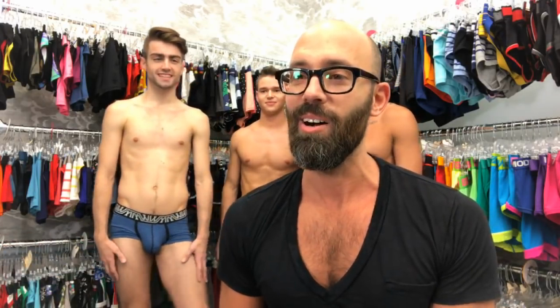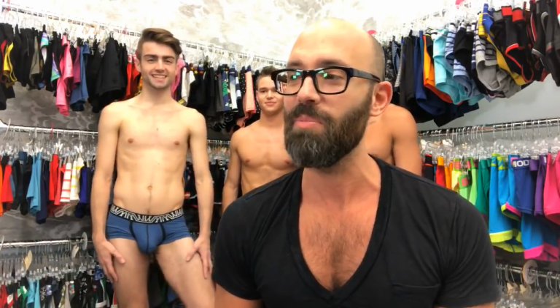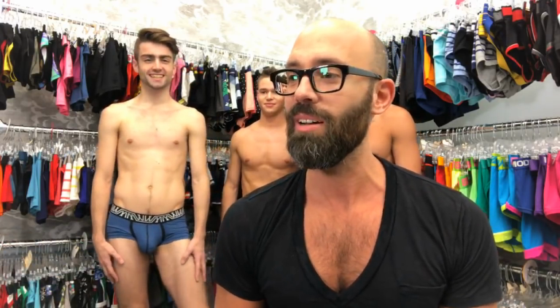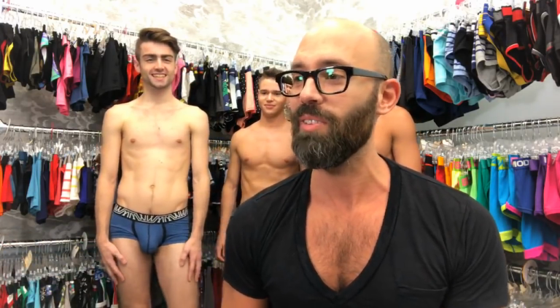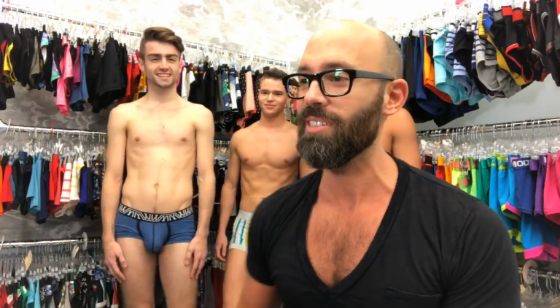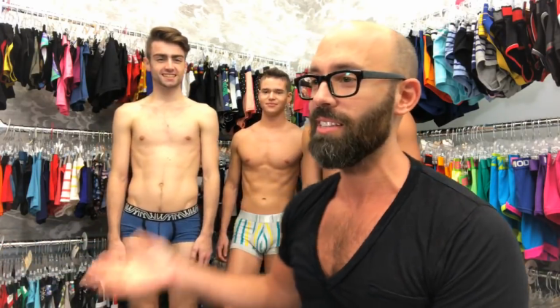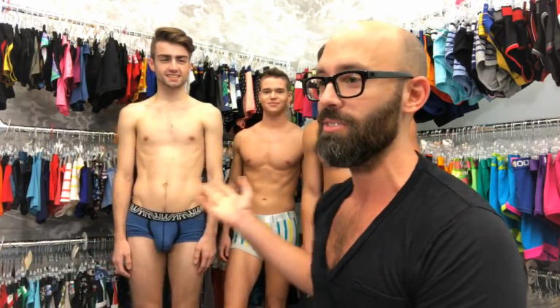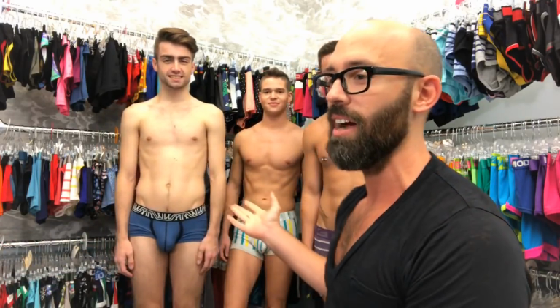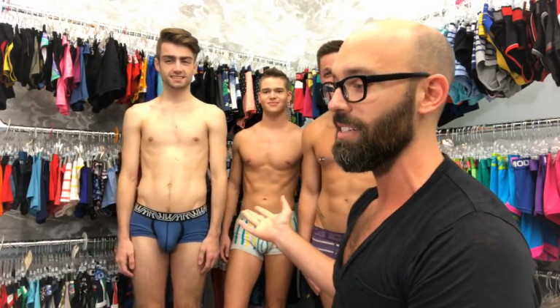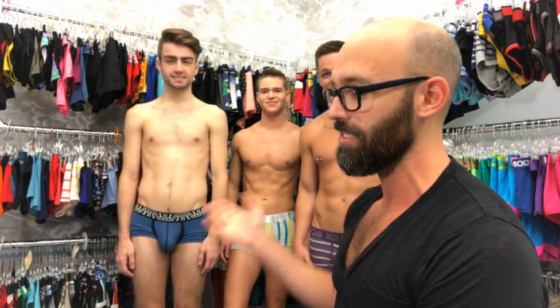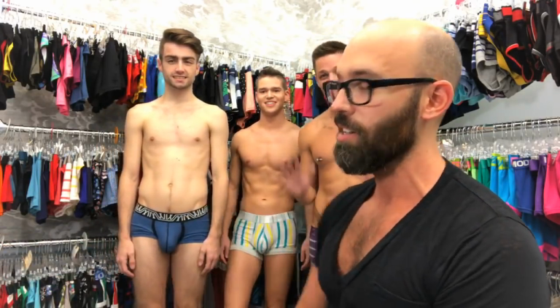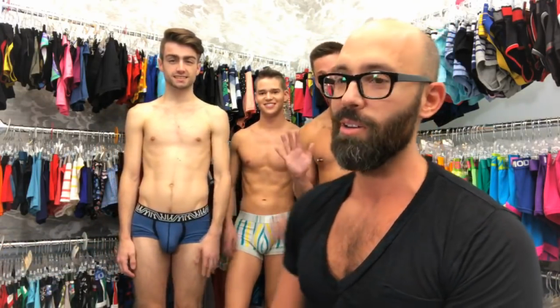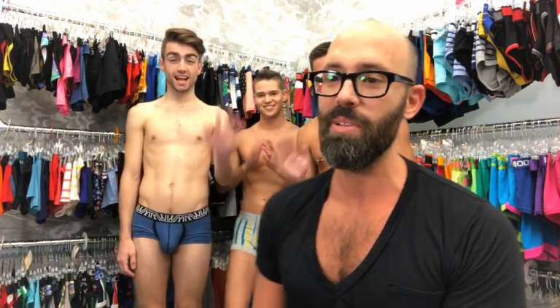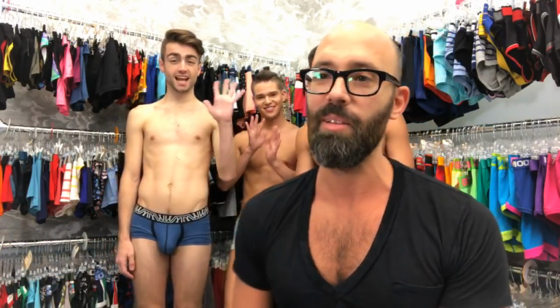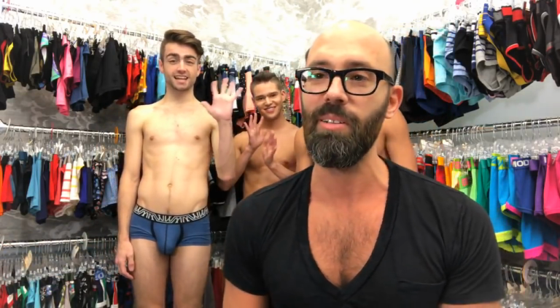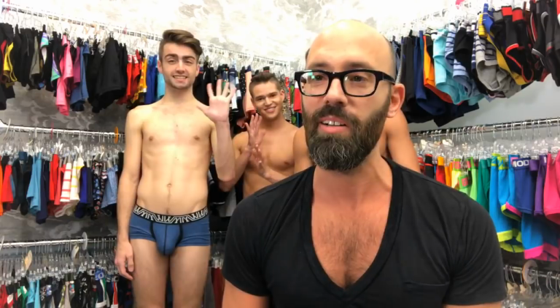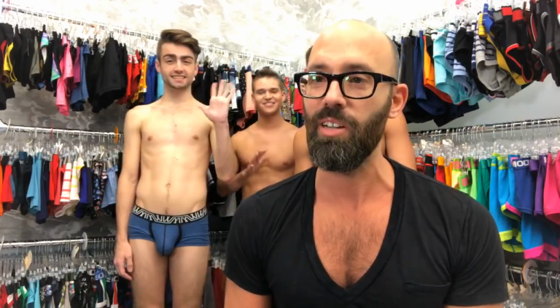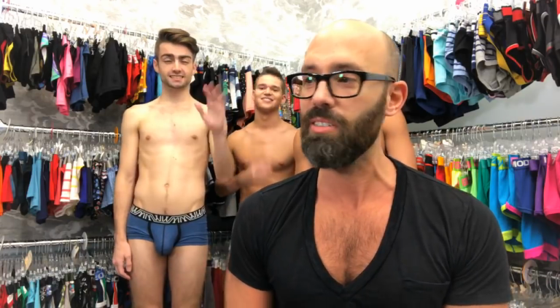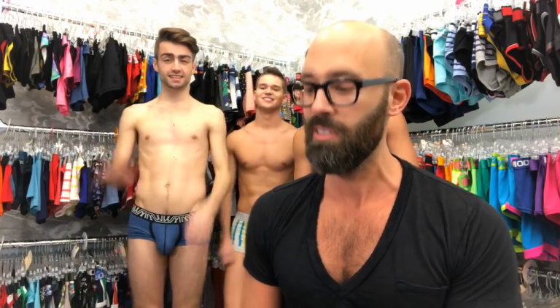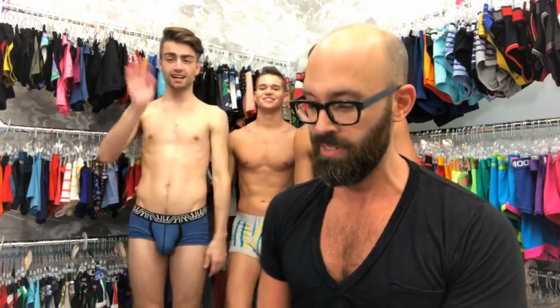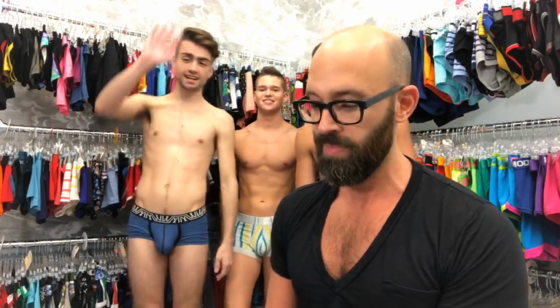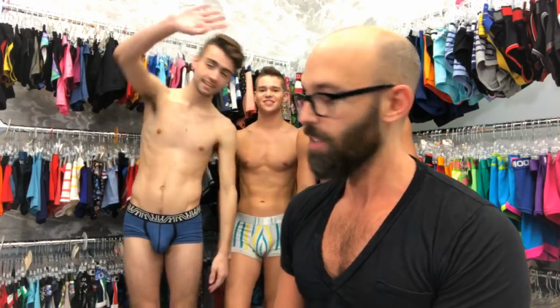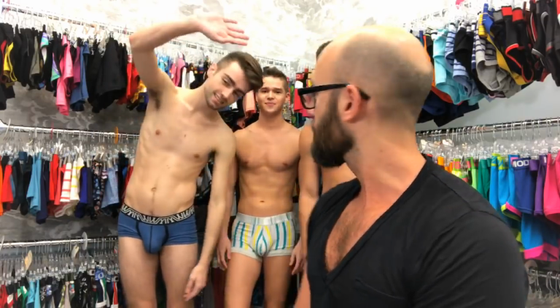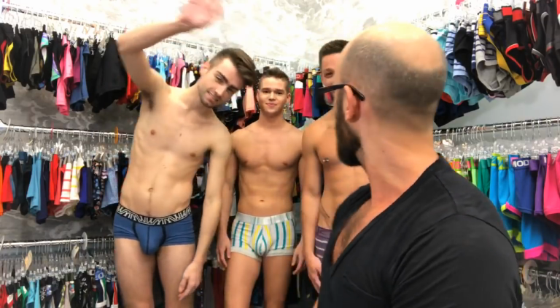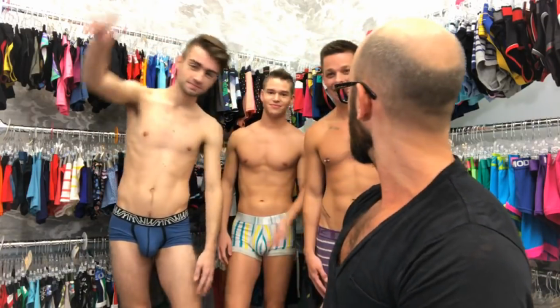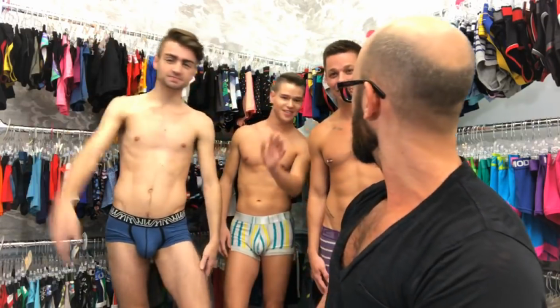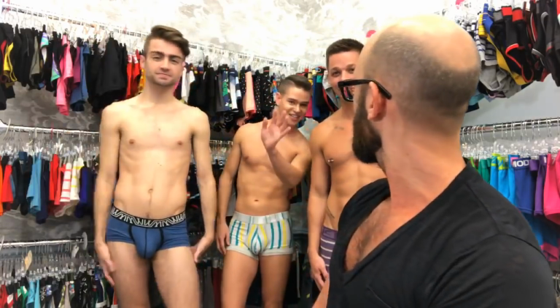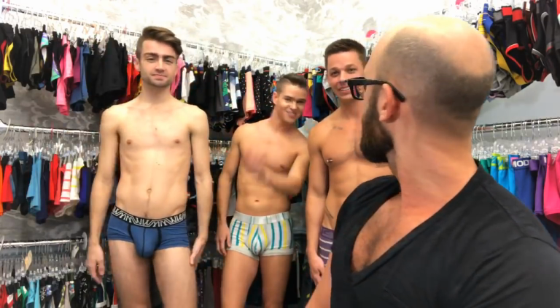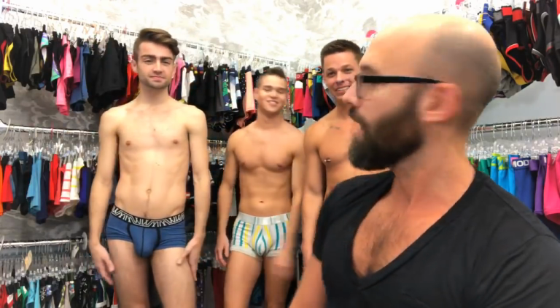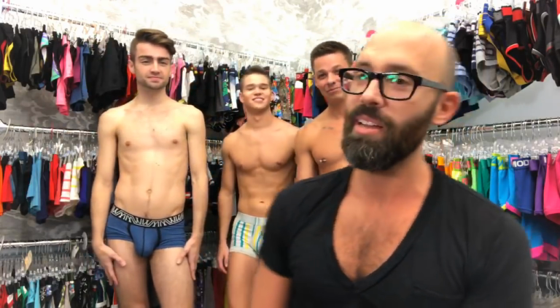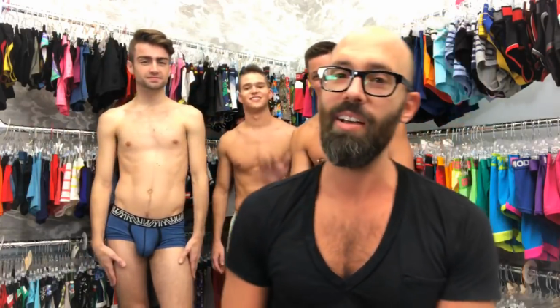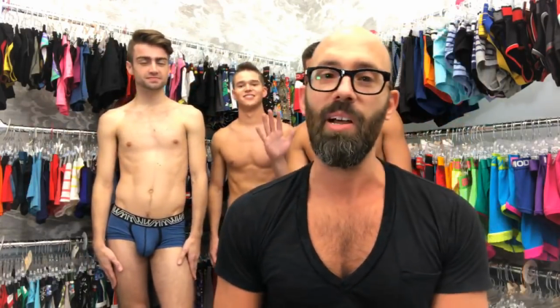We've also got these three guys right behind me. We have Russell, we have Brady, and we have Mike.